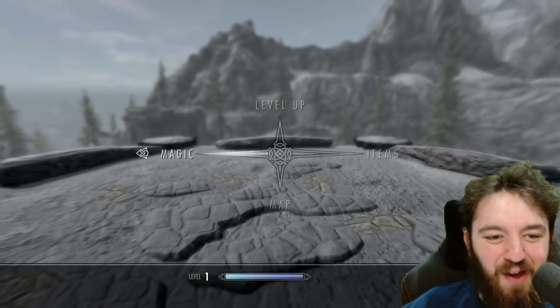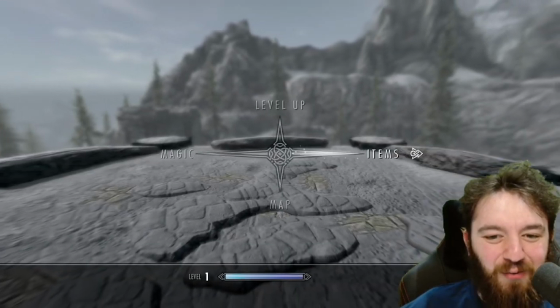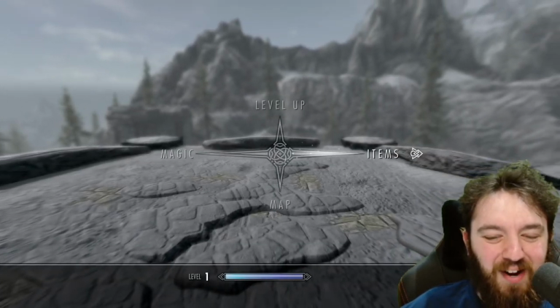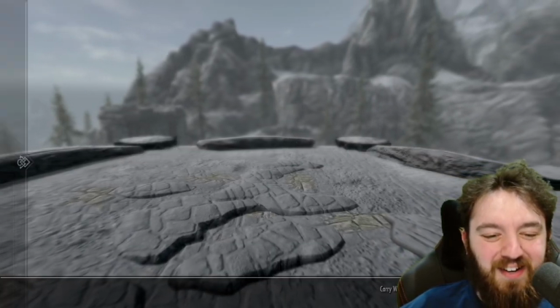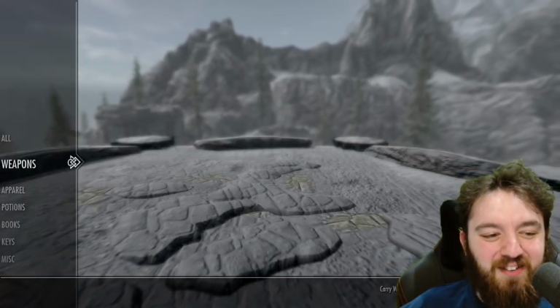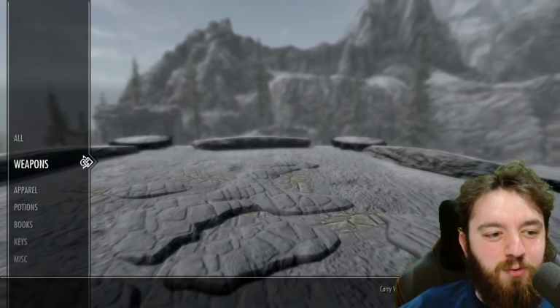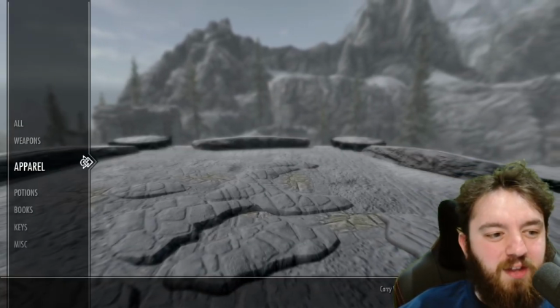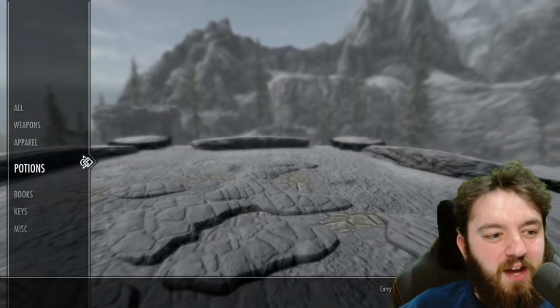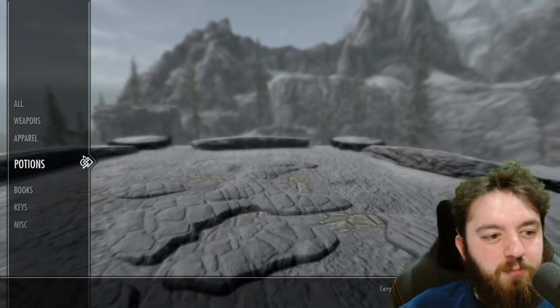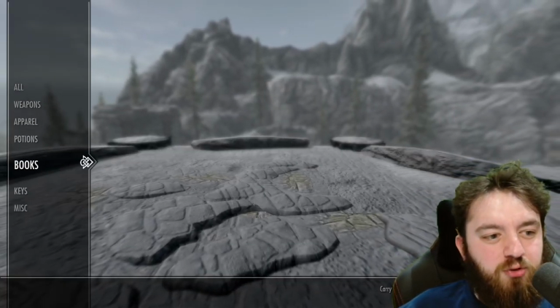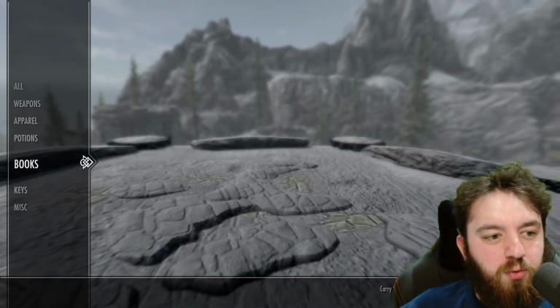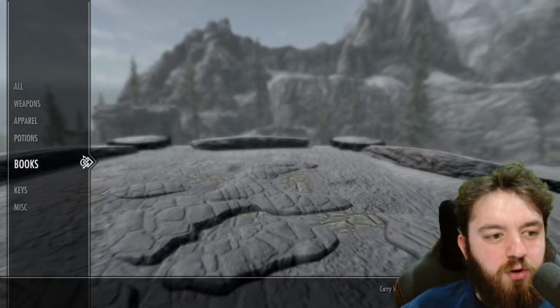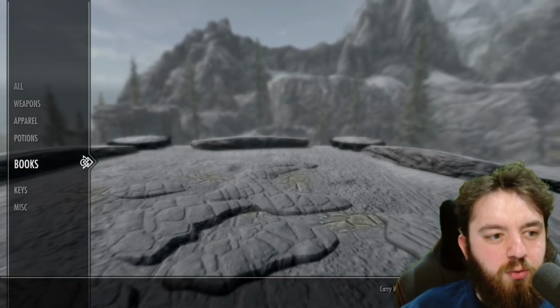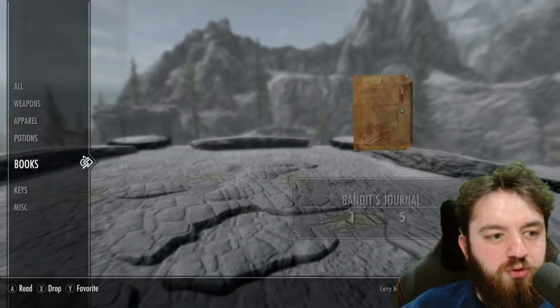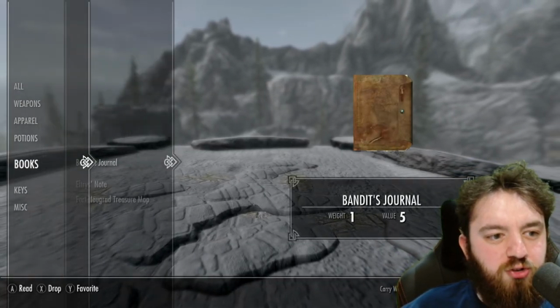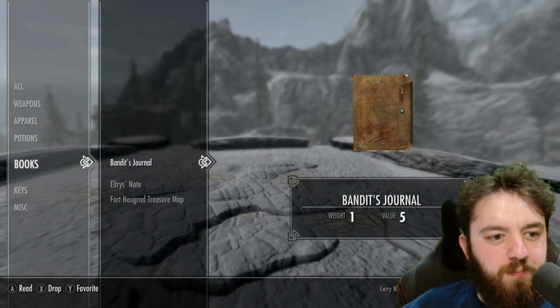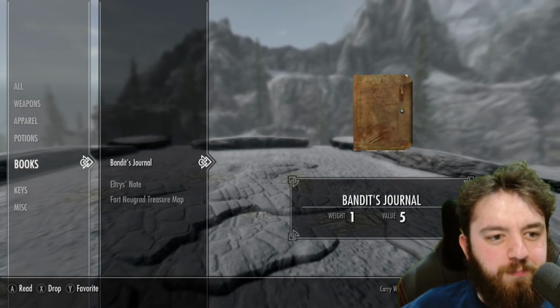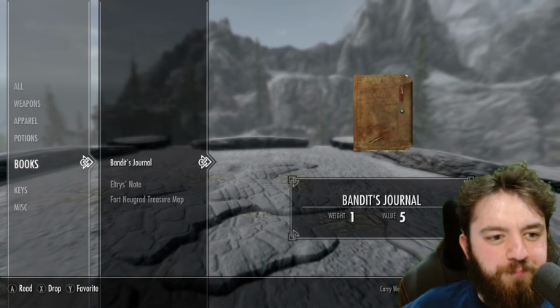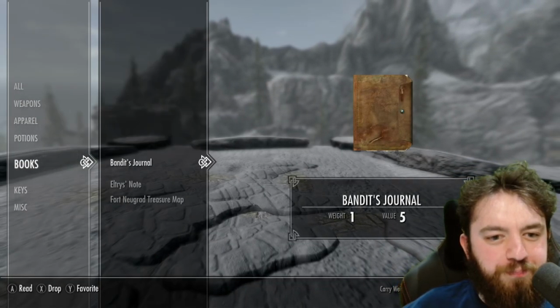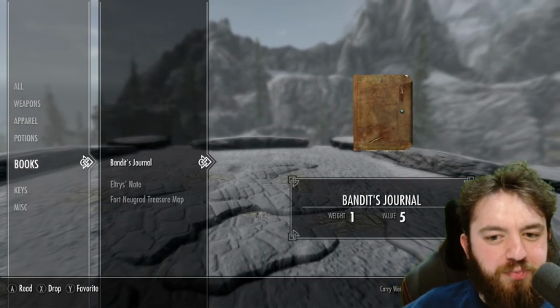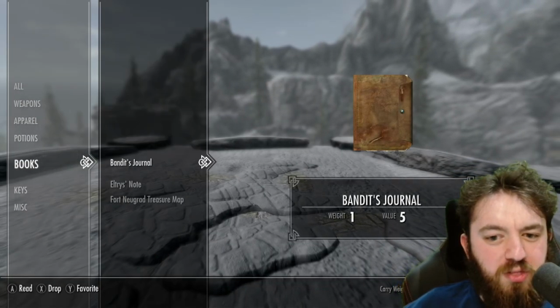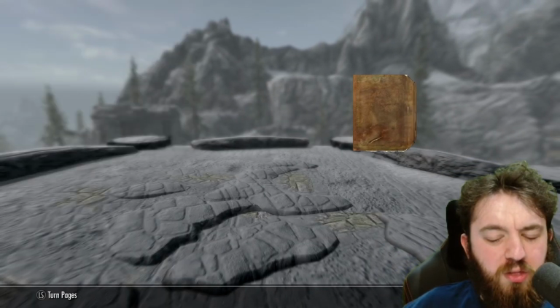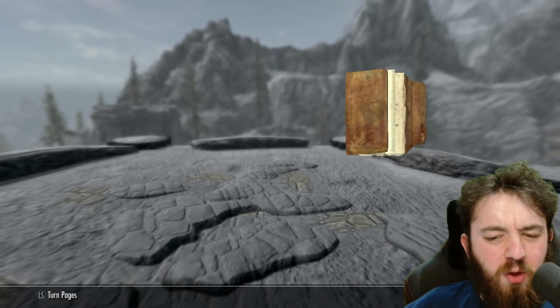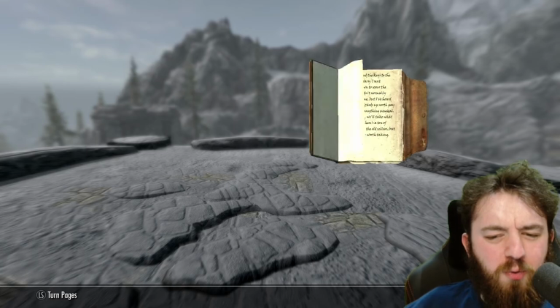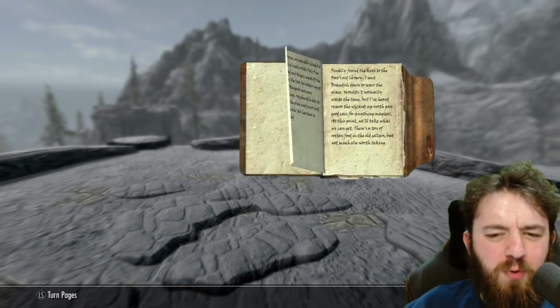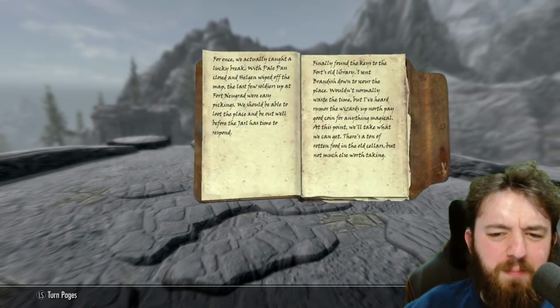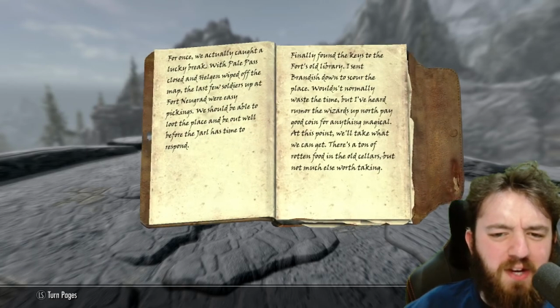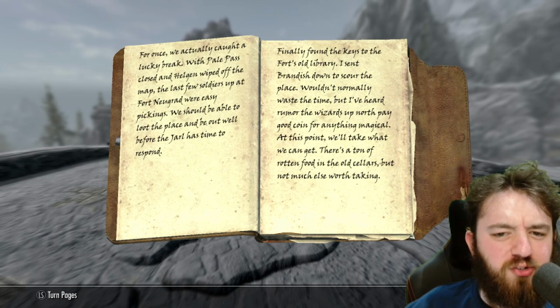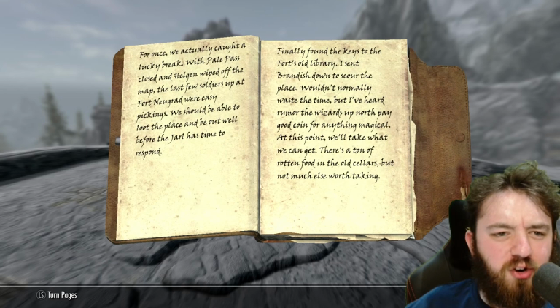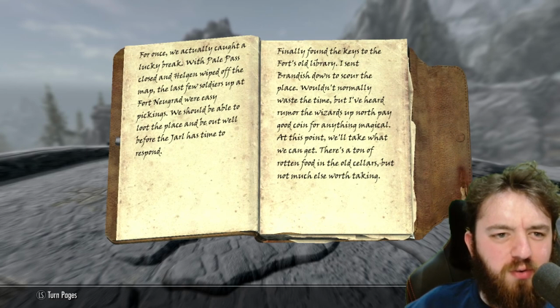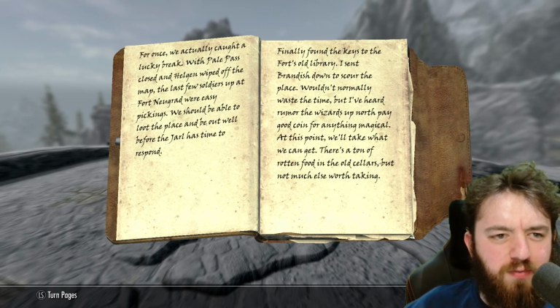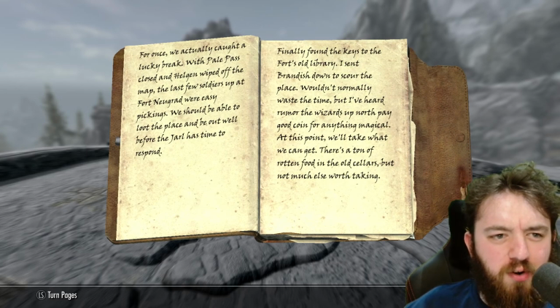On the roof, there is only one item of note: this chest right here. I'm going to unlock it without commands to prove I don't cheat doing these videos. Let's go to the items, go to notes — we'll read the Bandit Journal first.